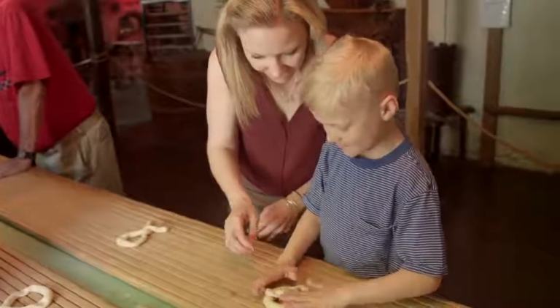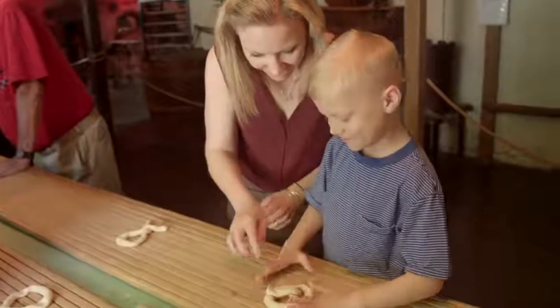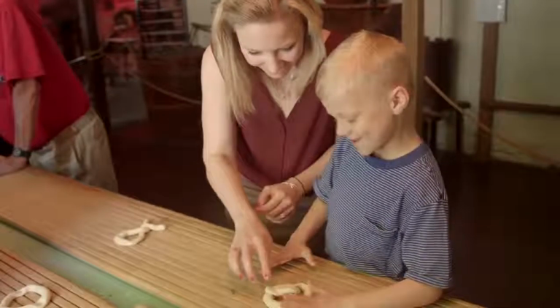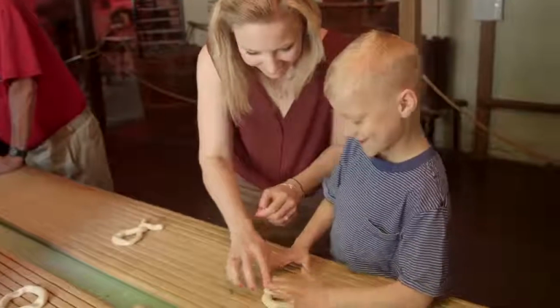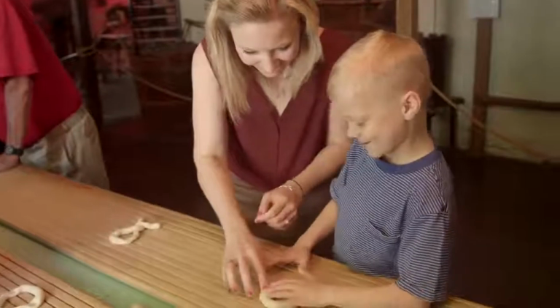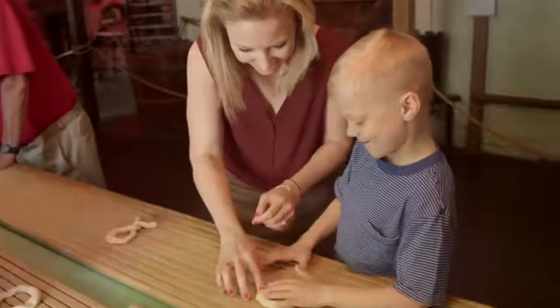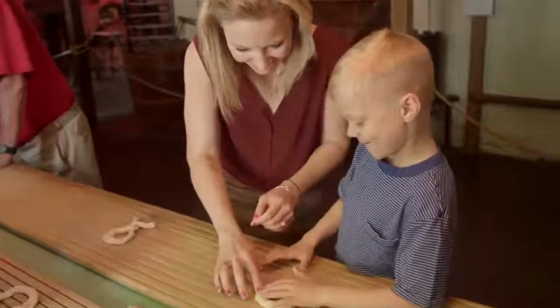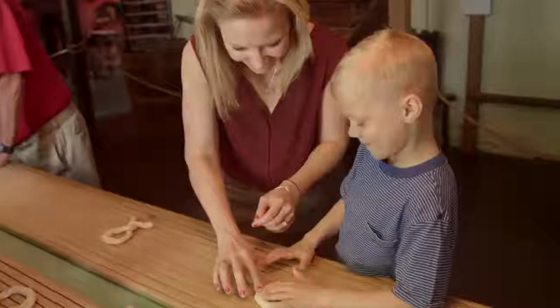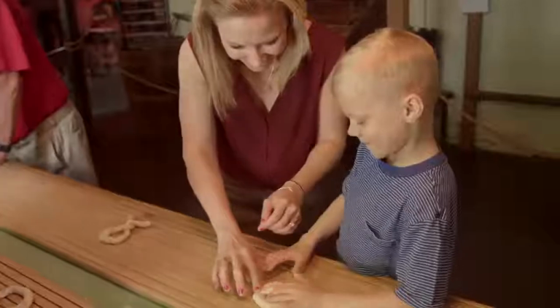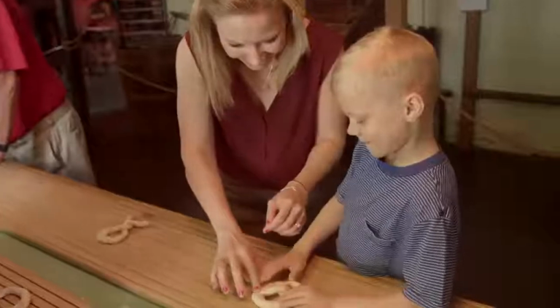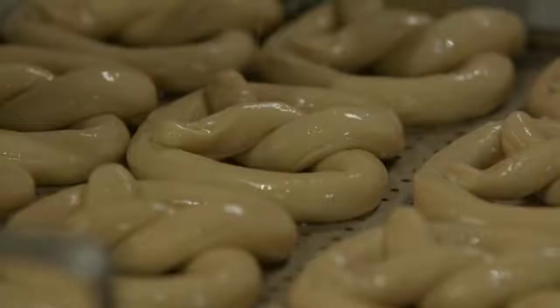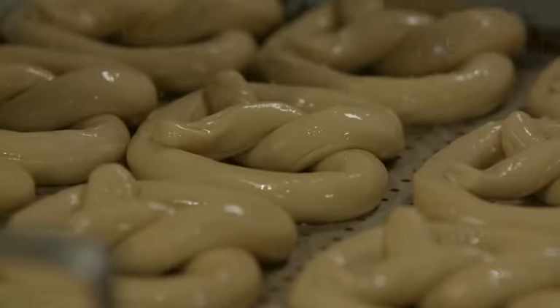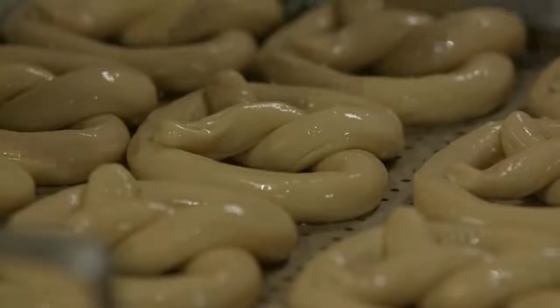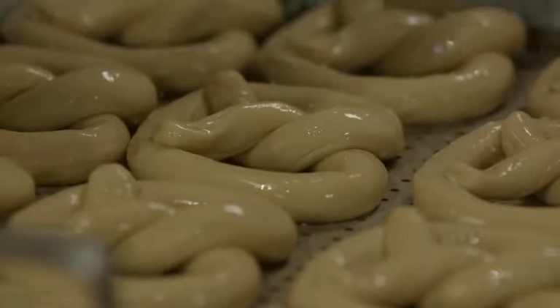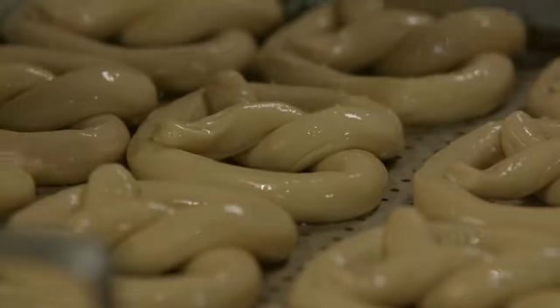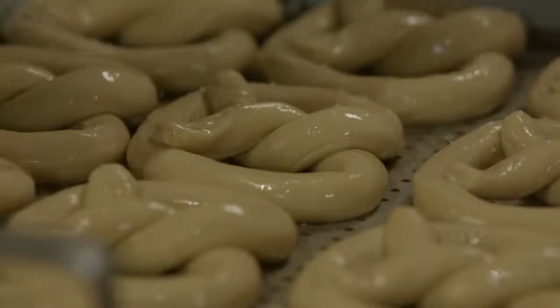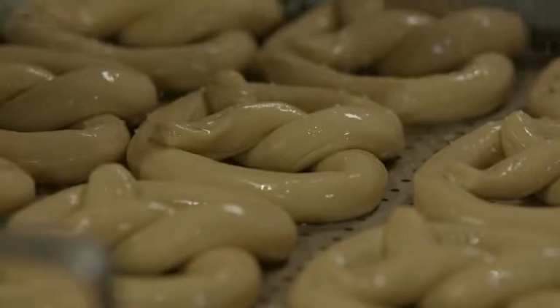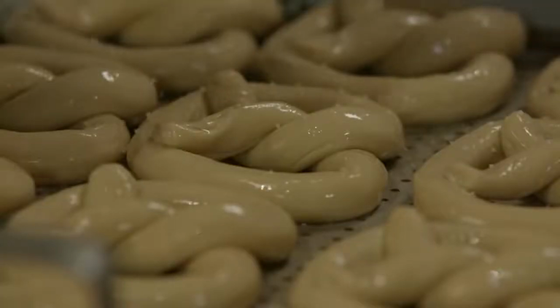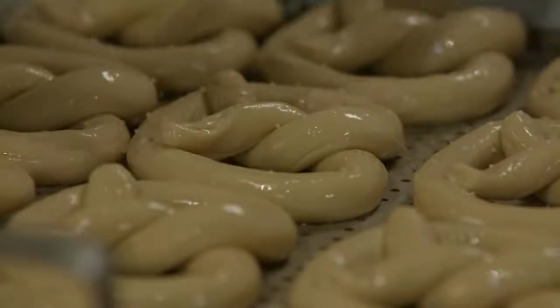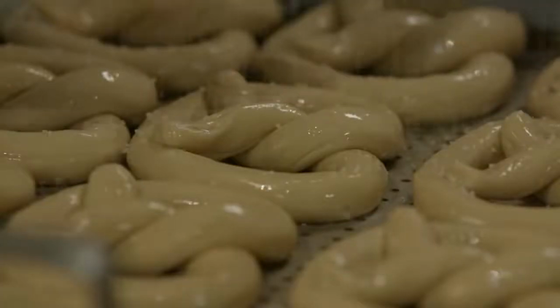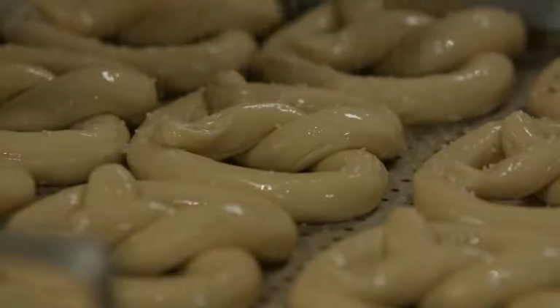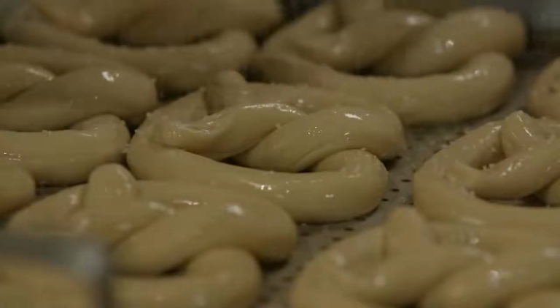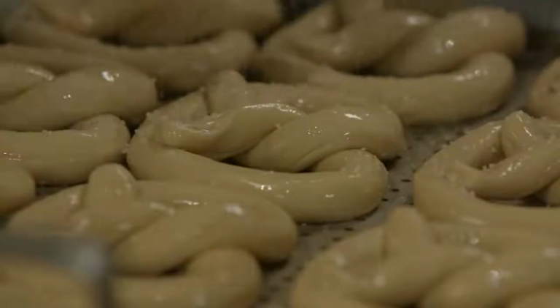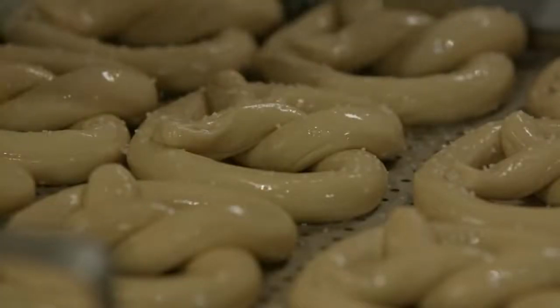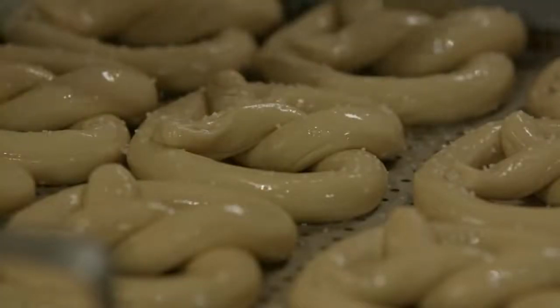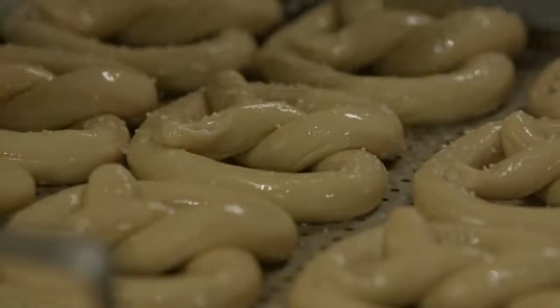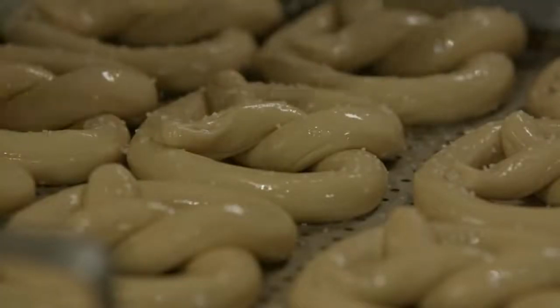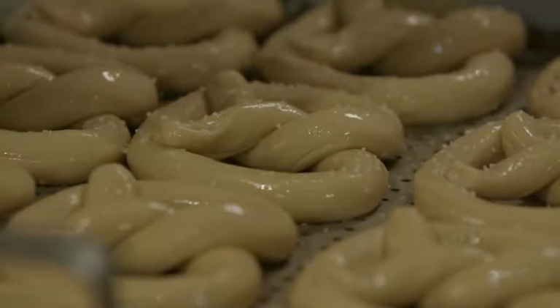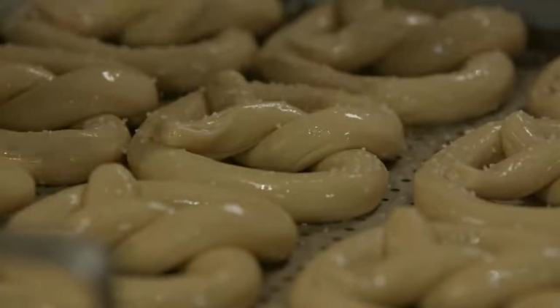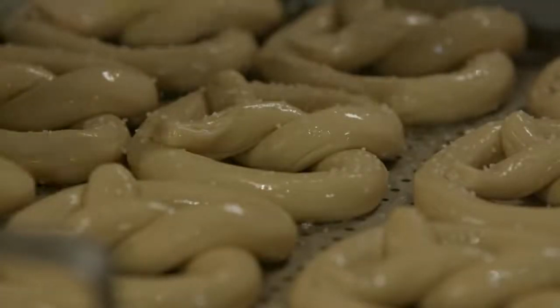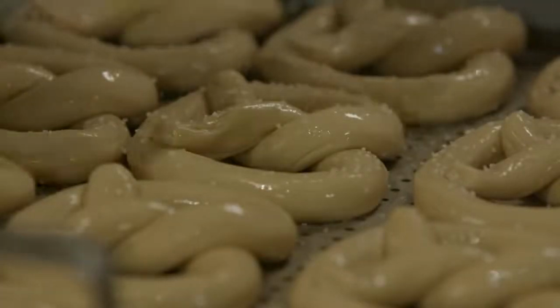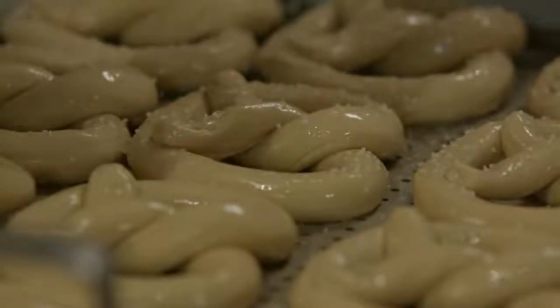My pretzel! After forming the pretzel, sprinkle with salt to taste.